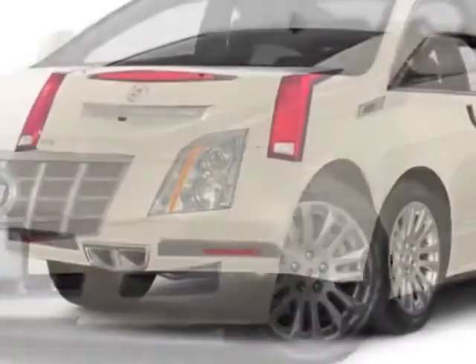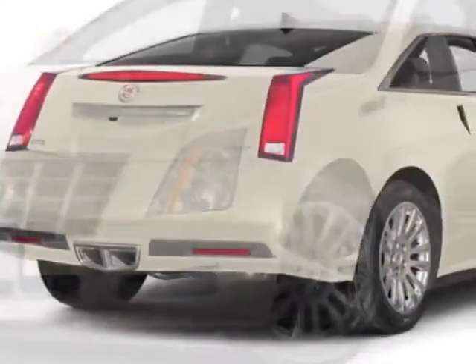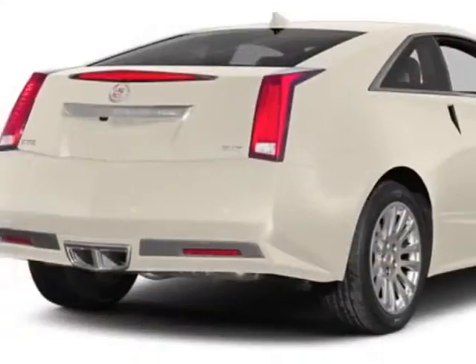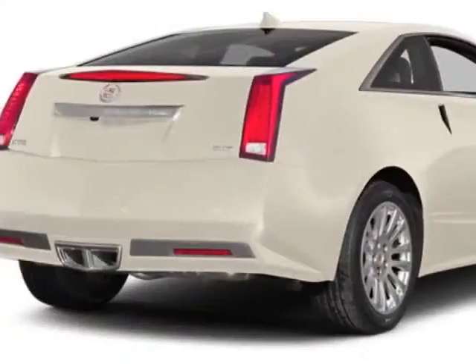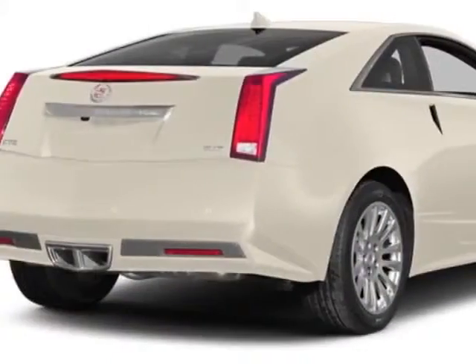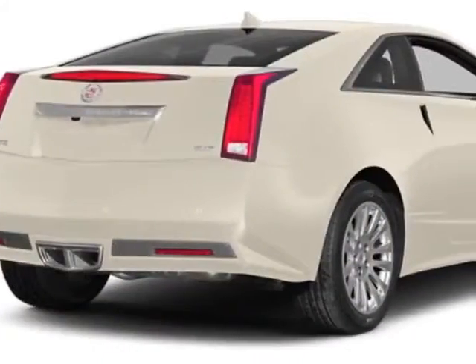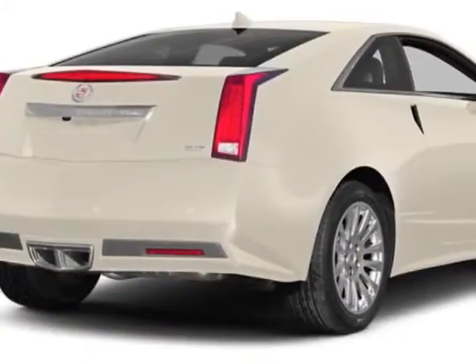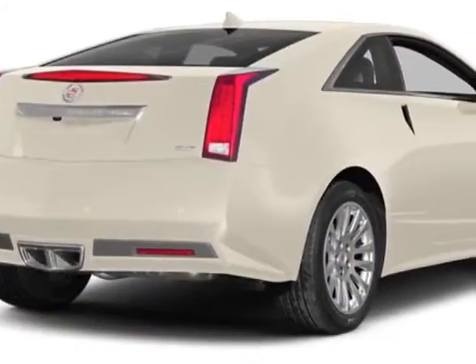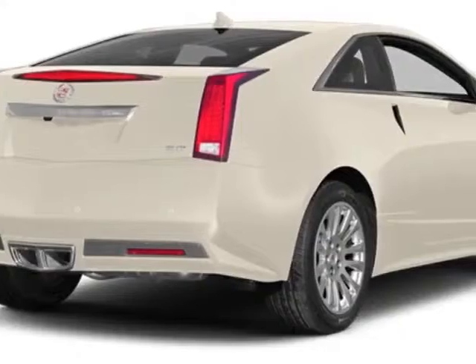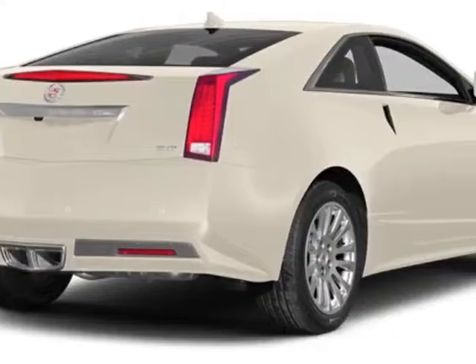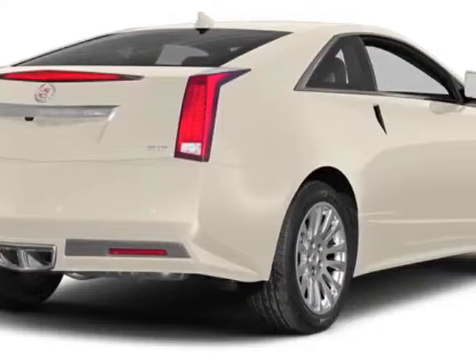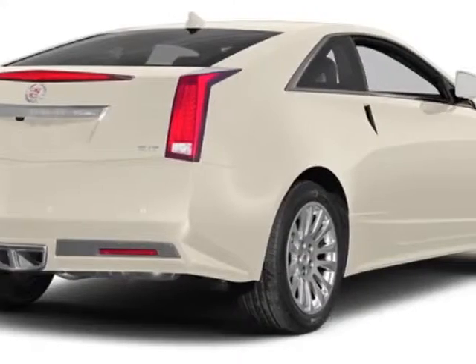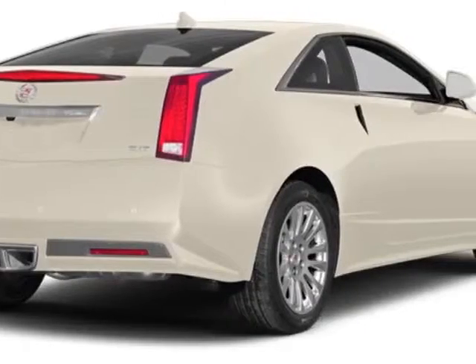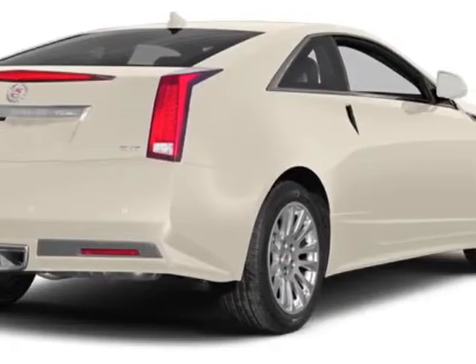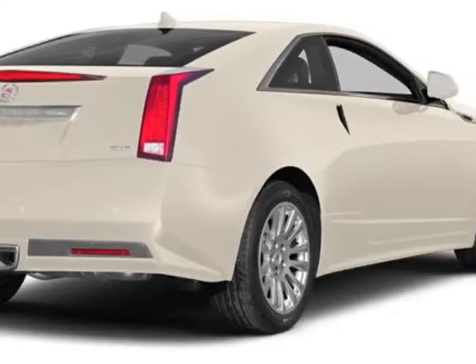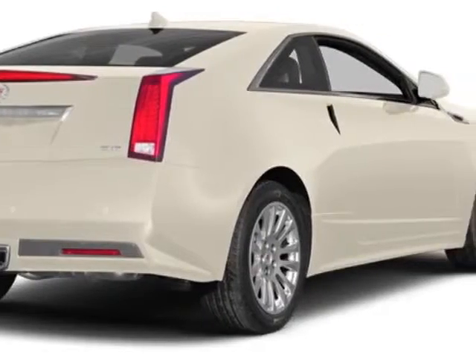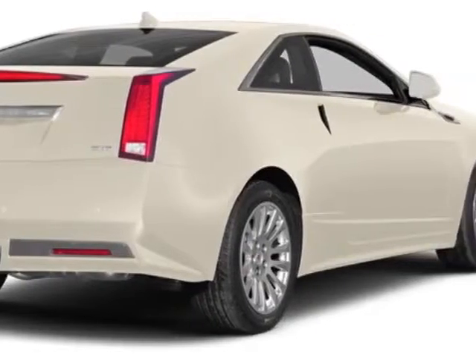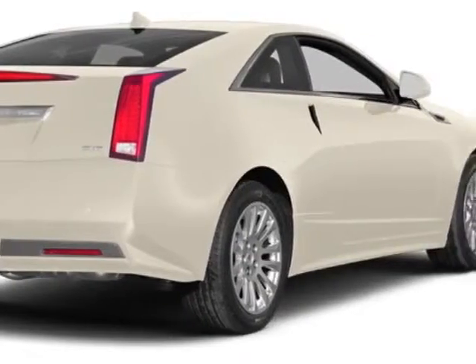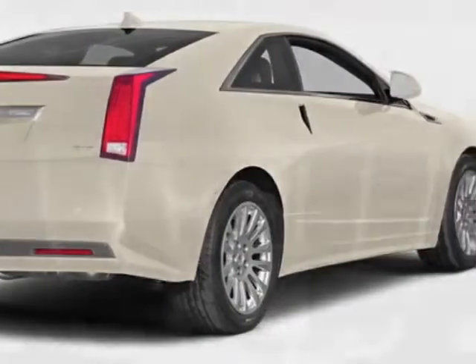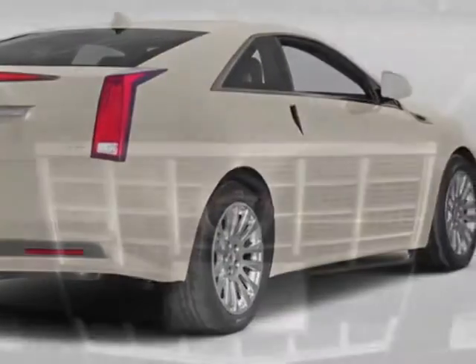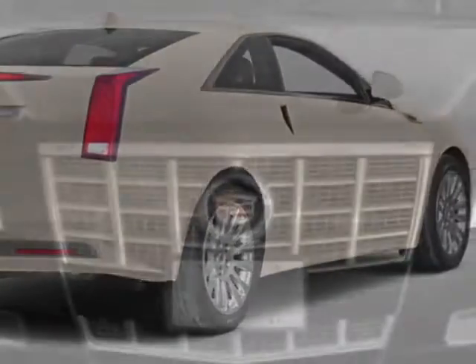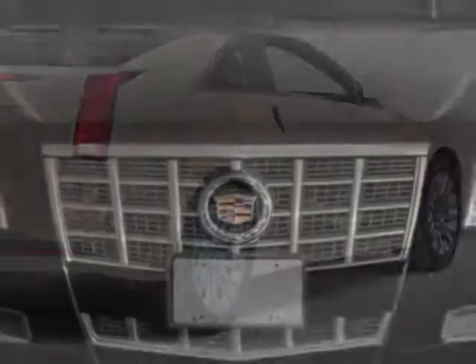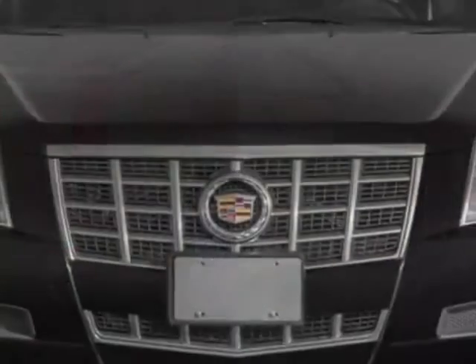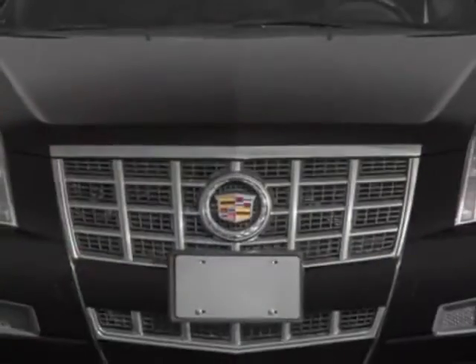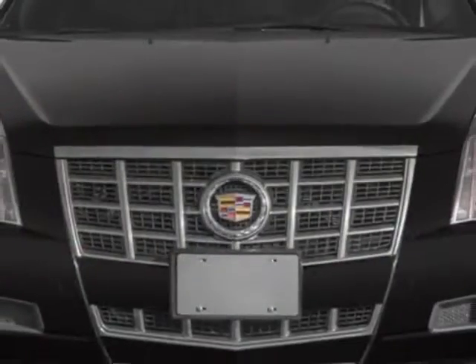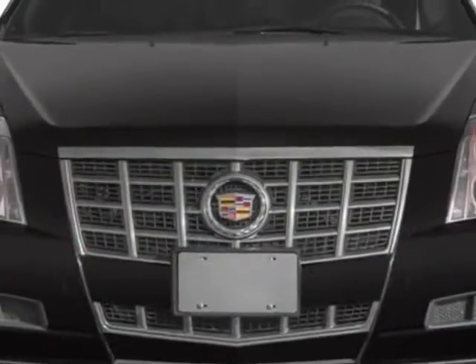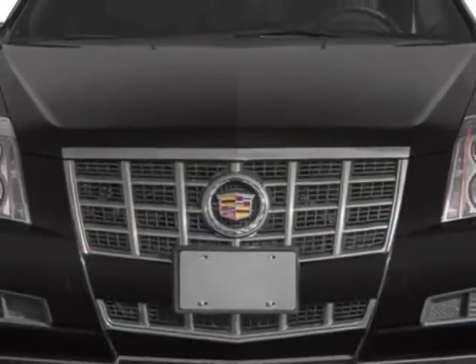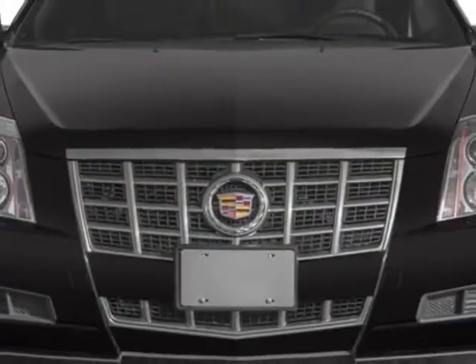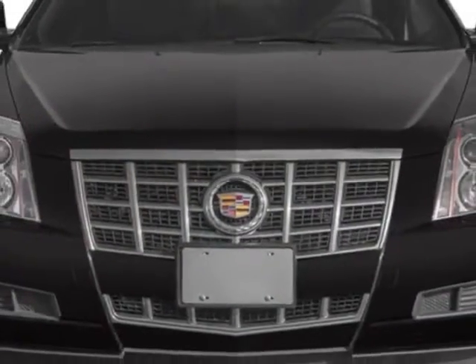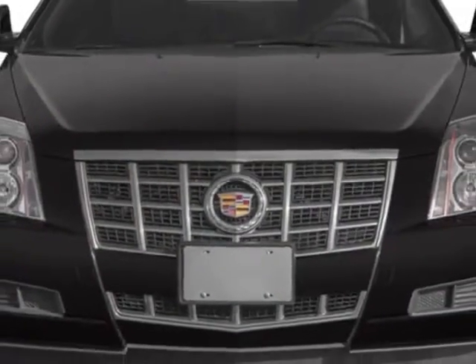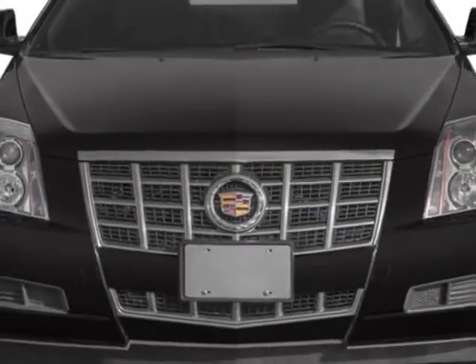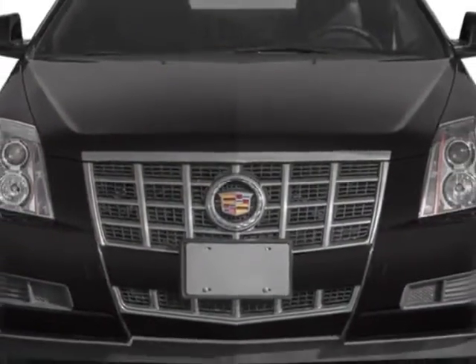This vehicle gets an estimated 18 miles per gallon in the city, and an estimated 27 on the highway.